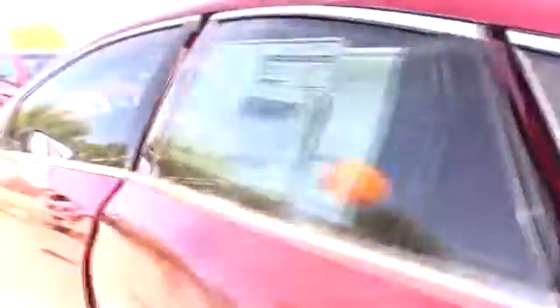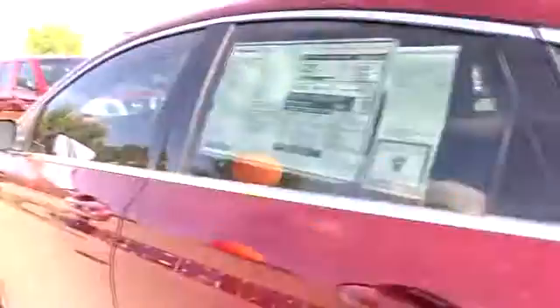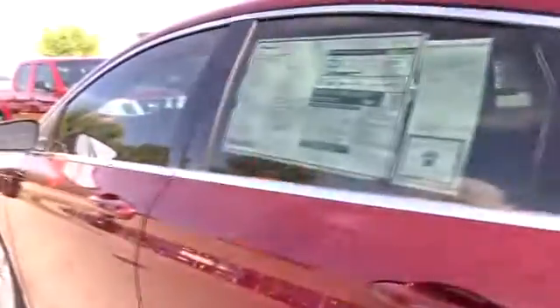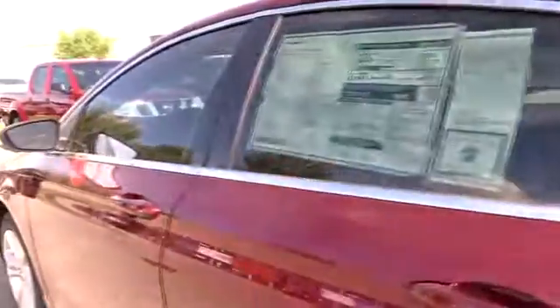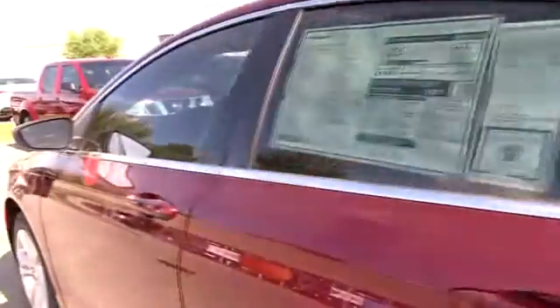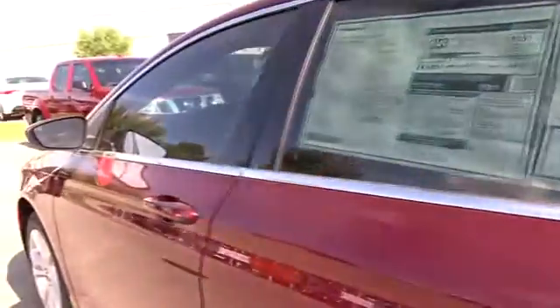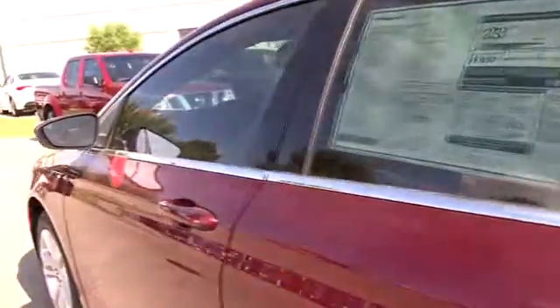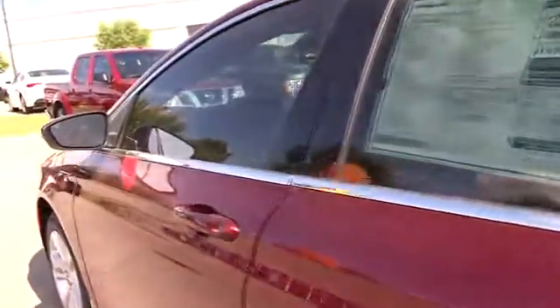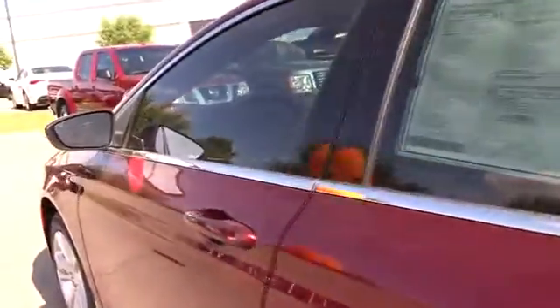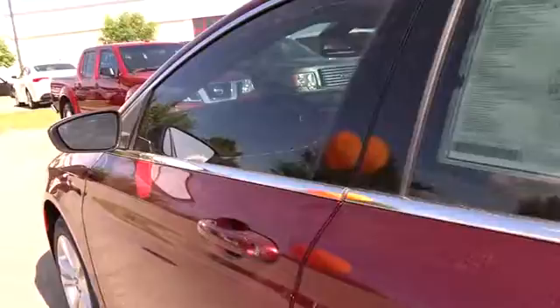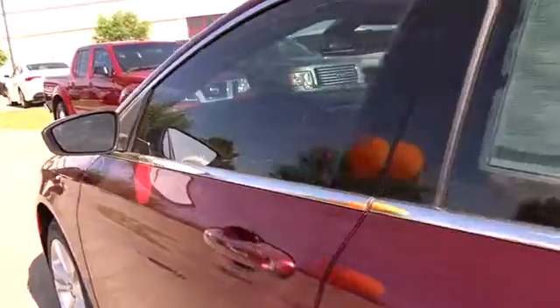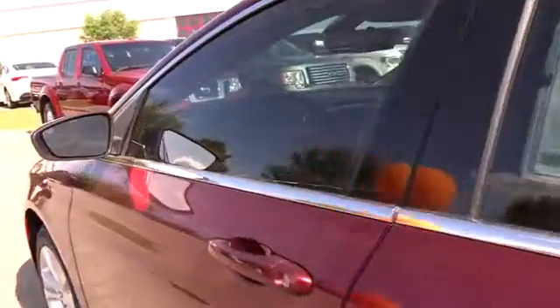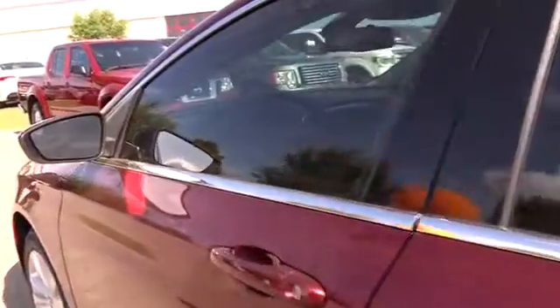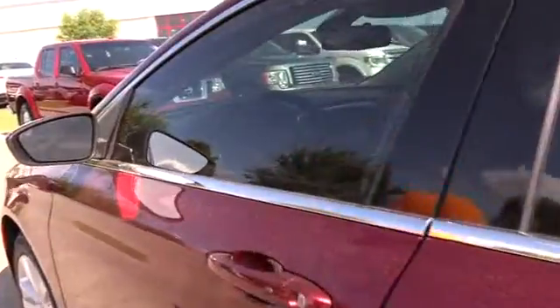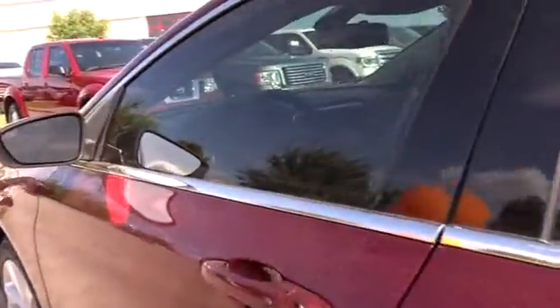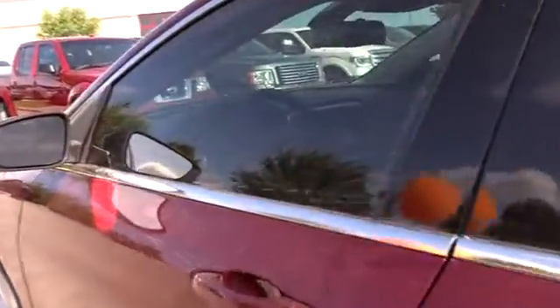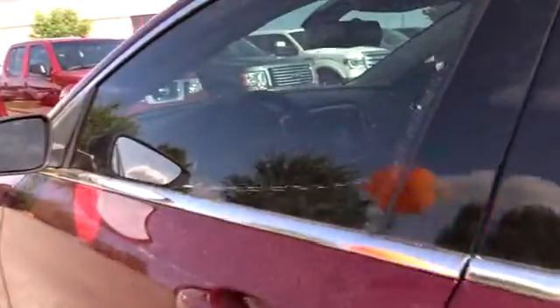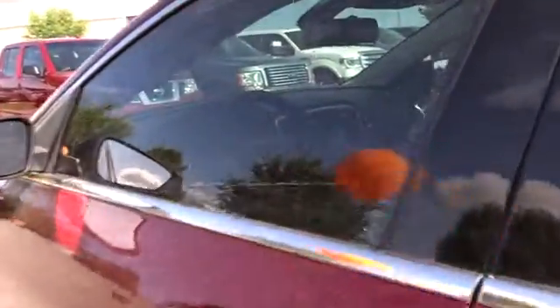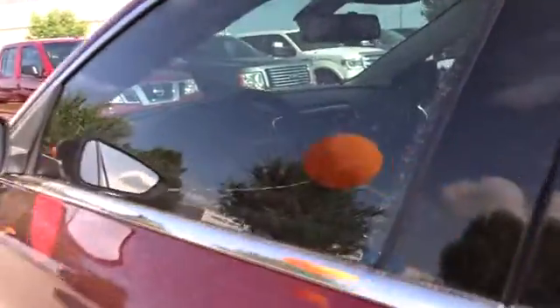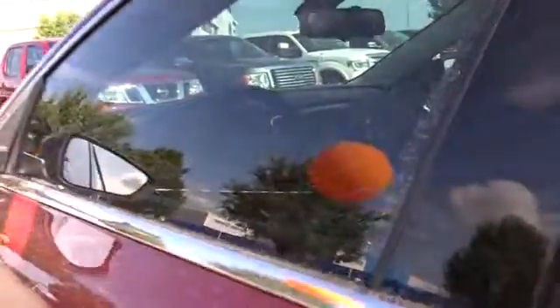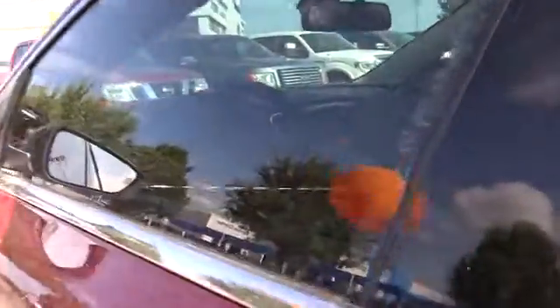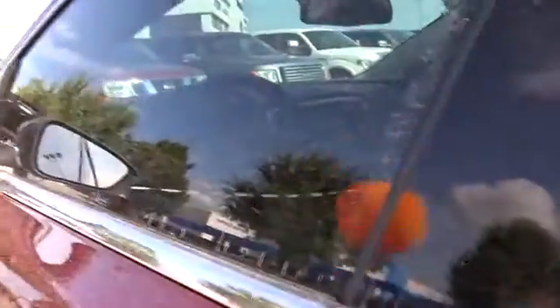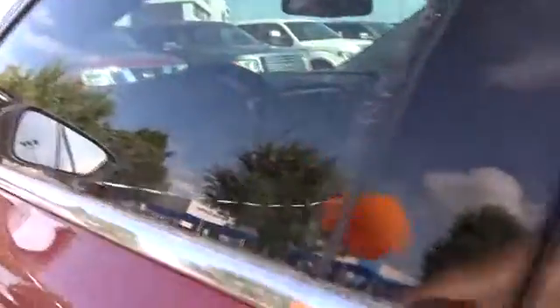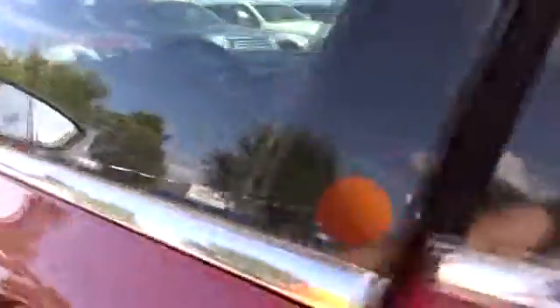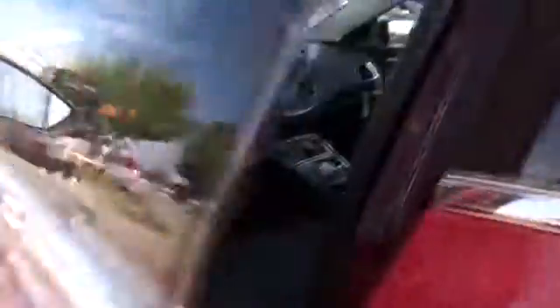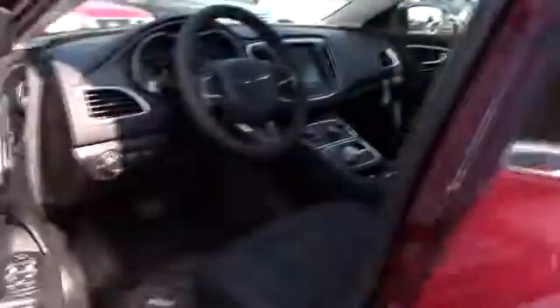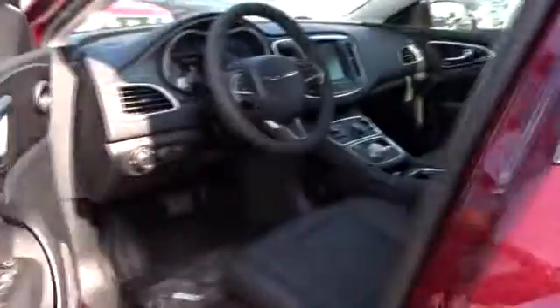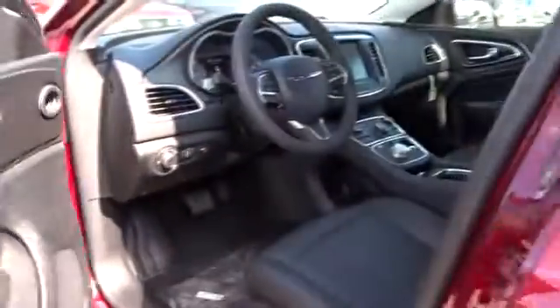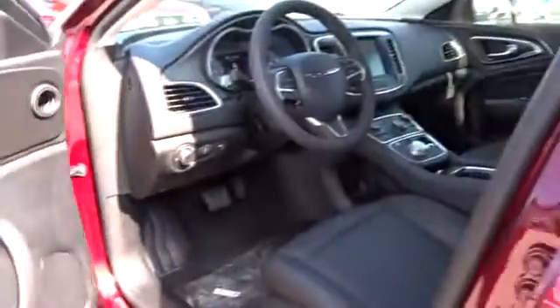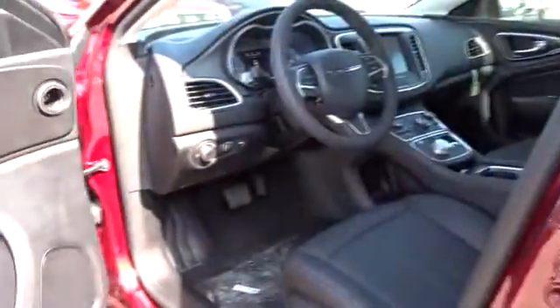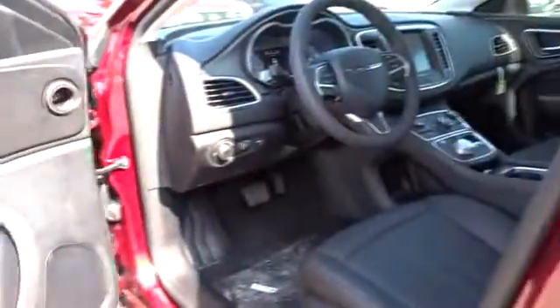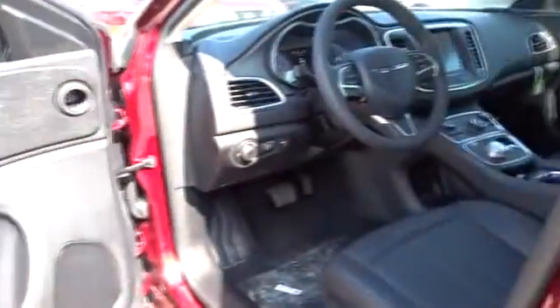What you're looking for, this vehicle couldn't be more perfect. Drive it today.